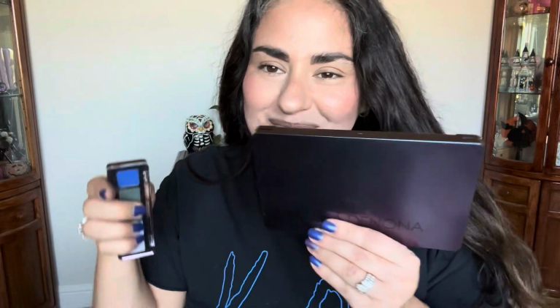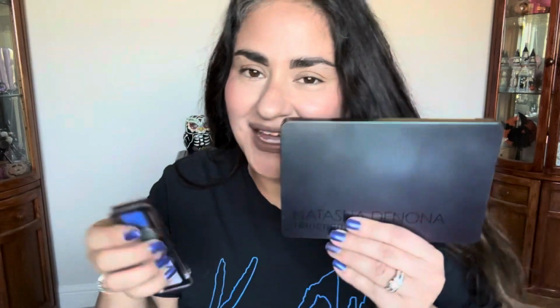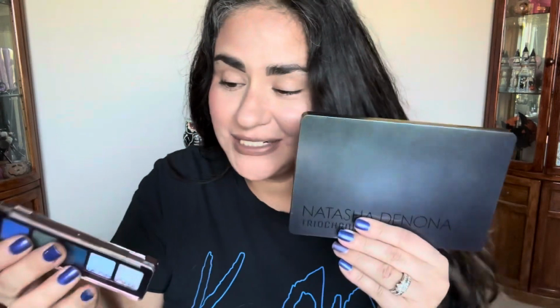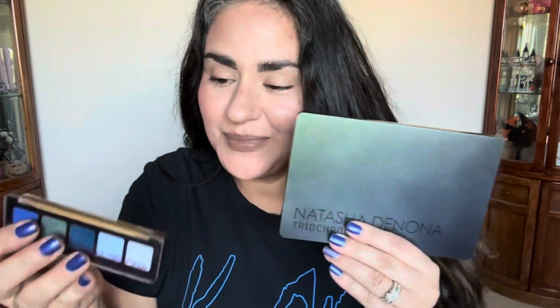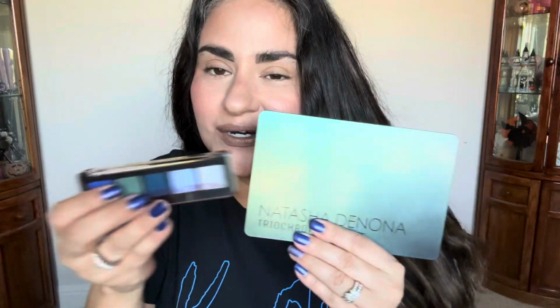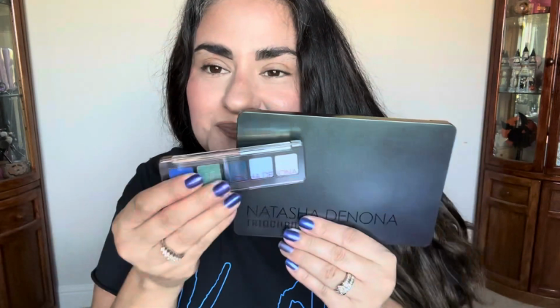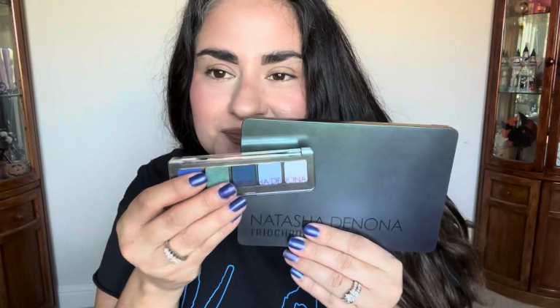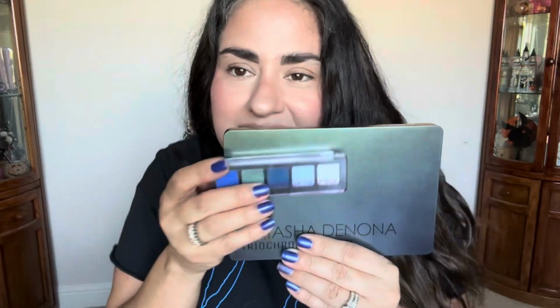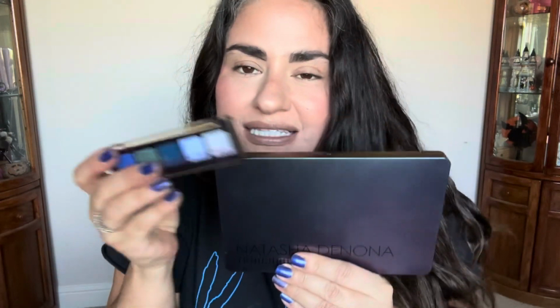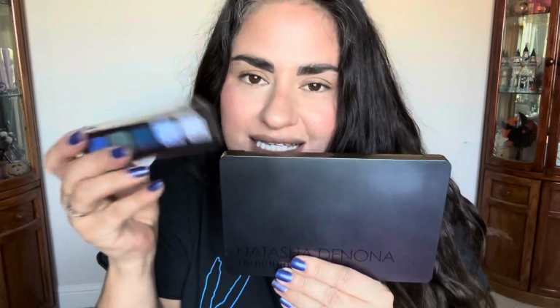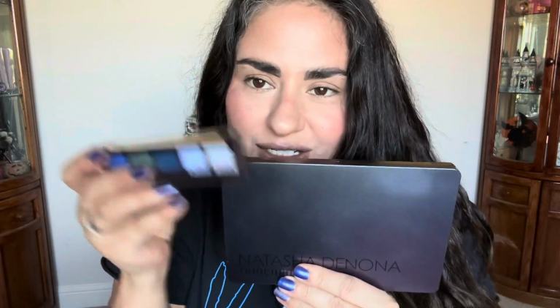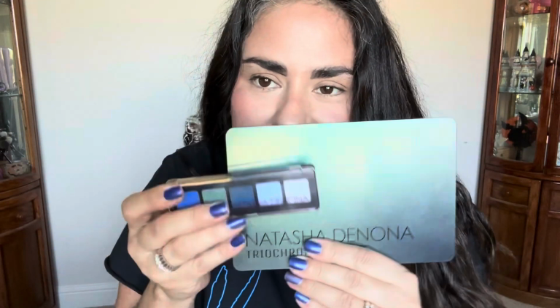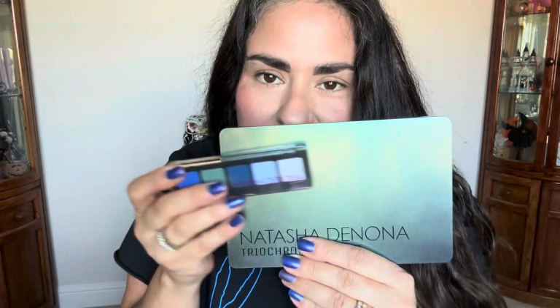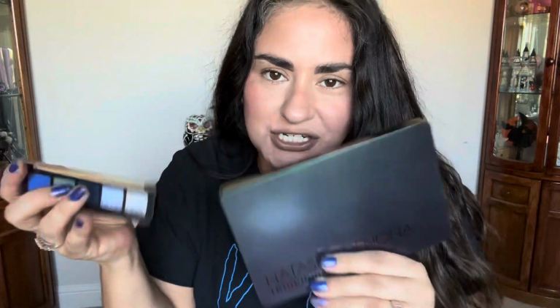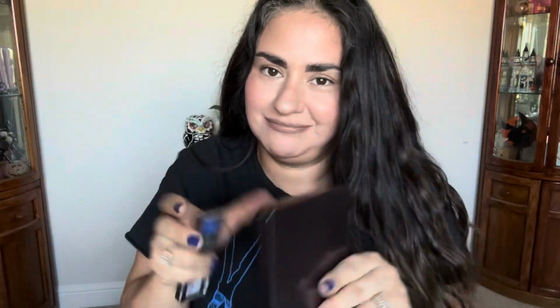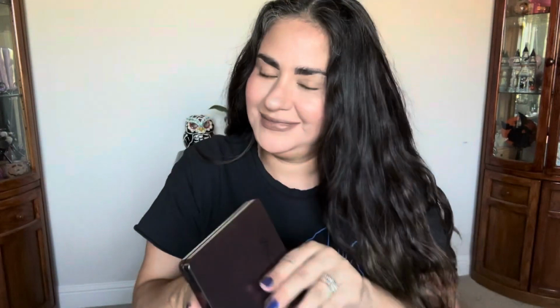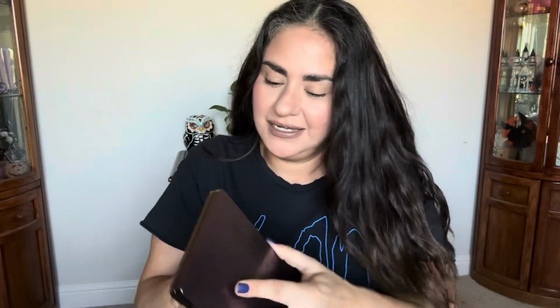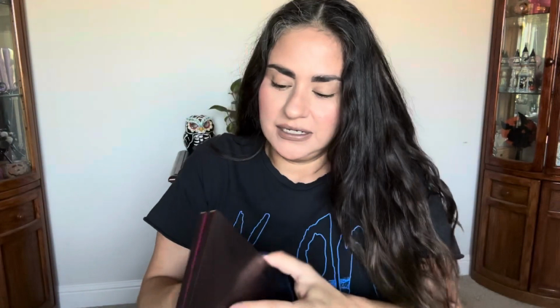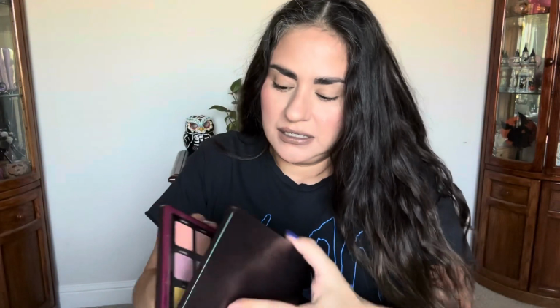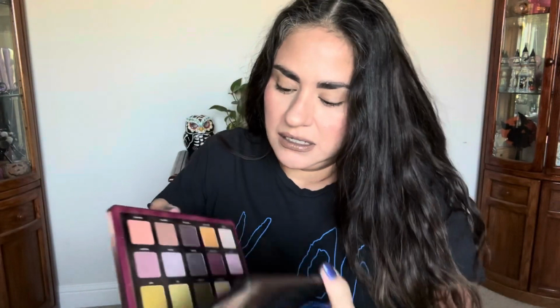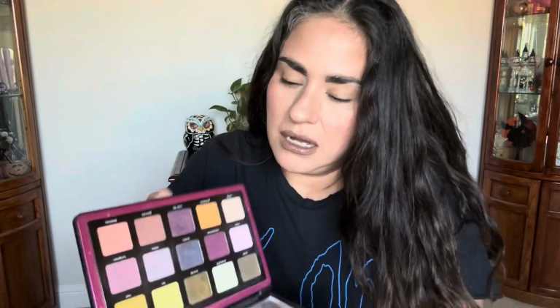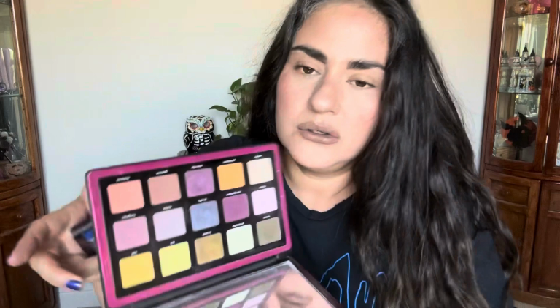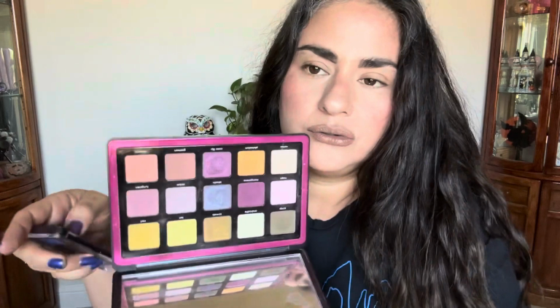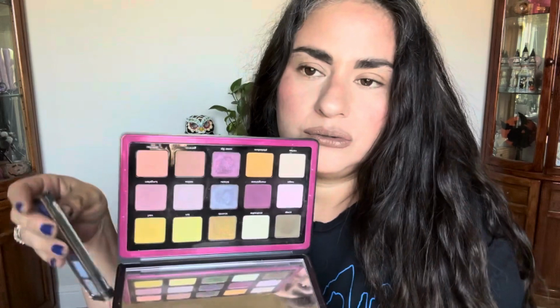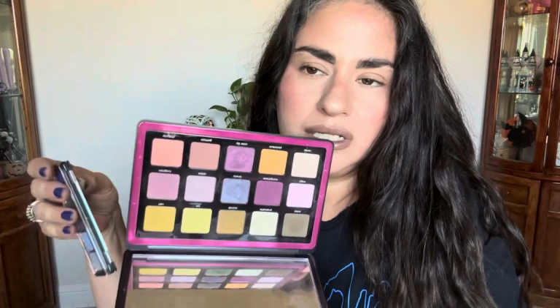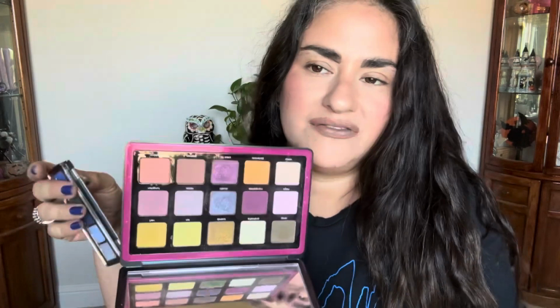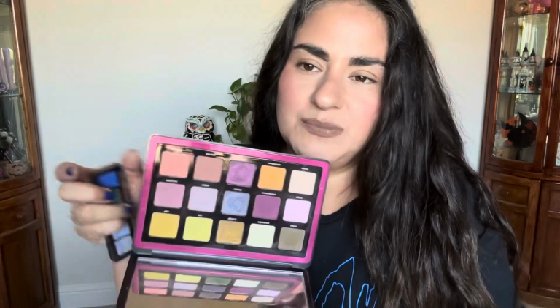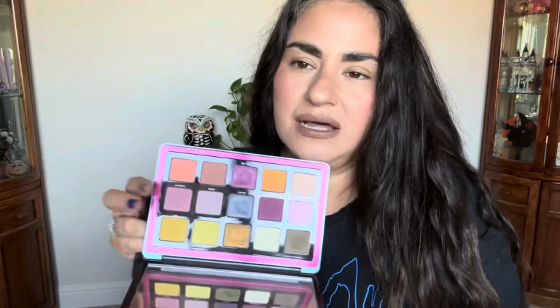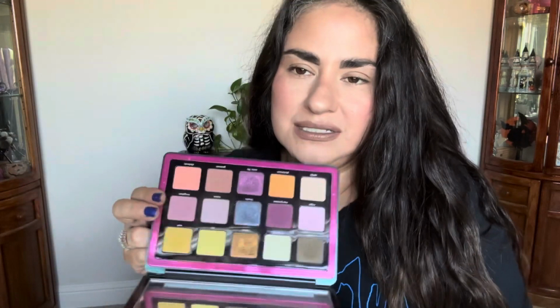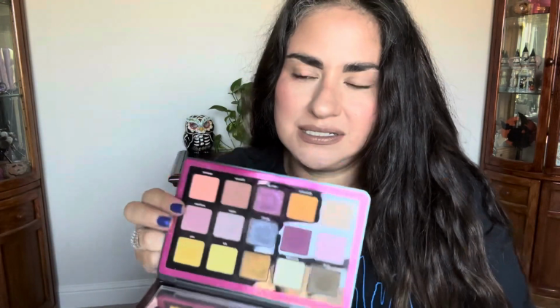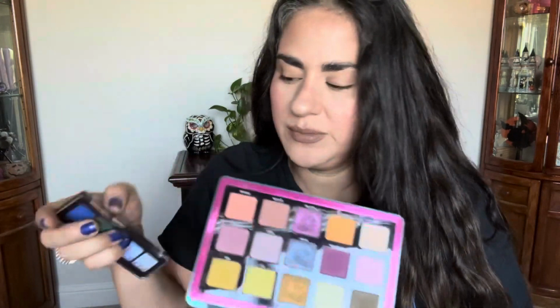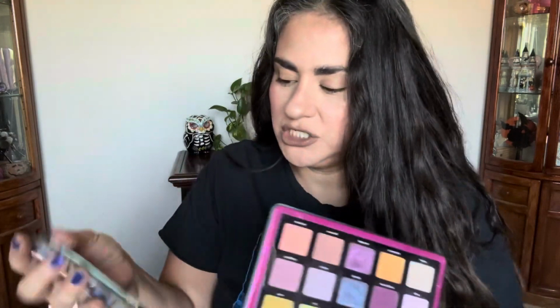Here's the big one. This looks like the packaging. I love this palette so much.